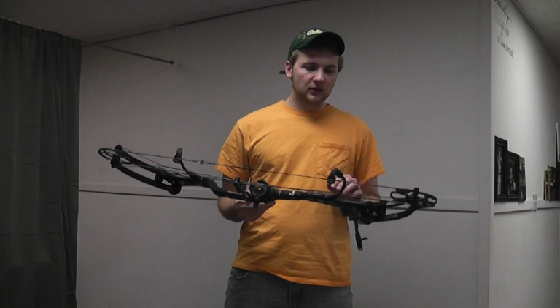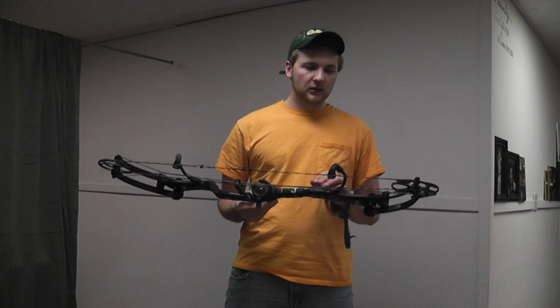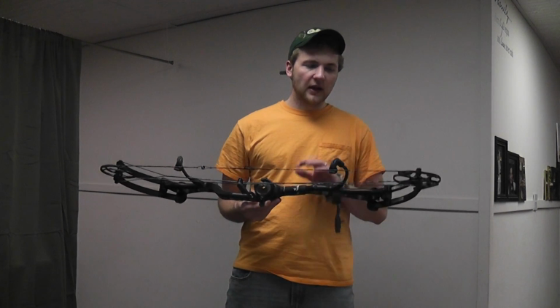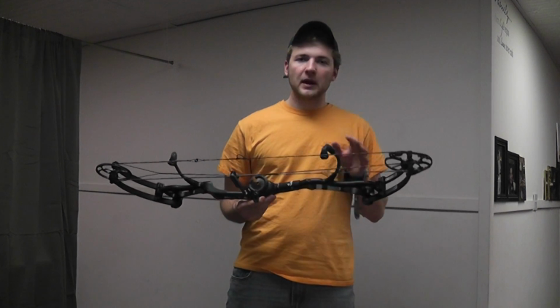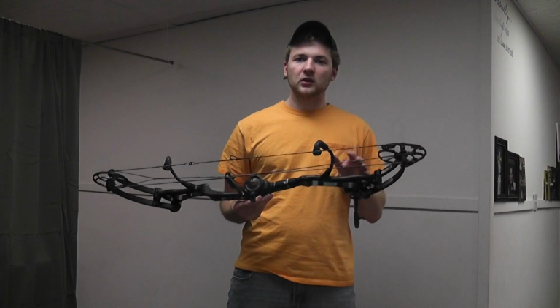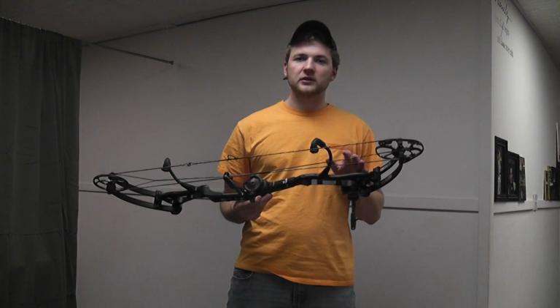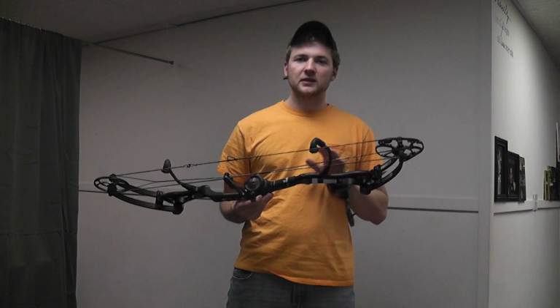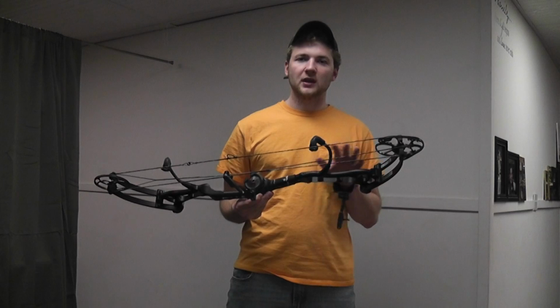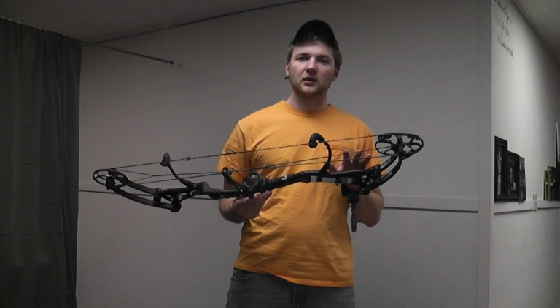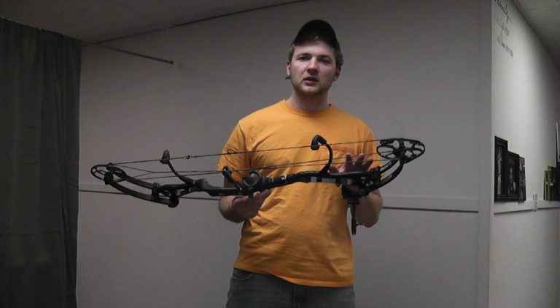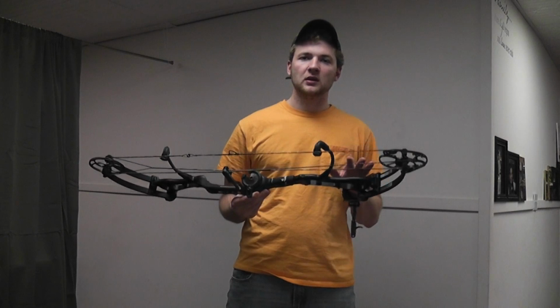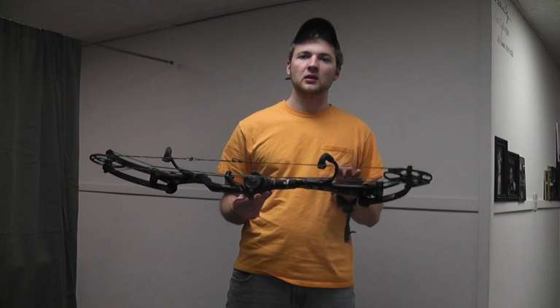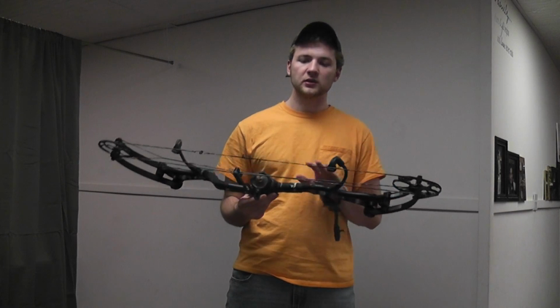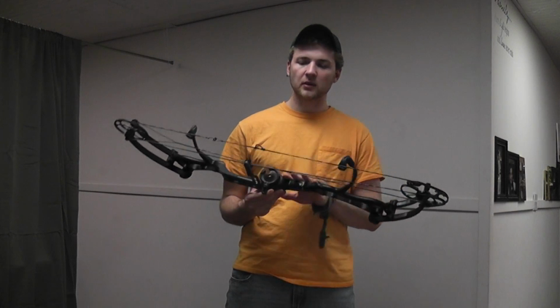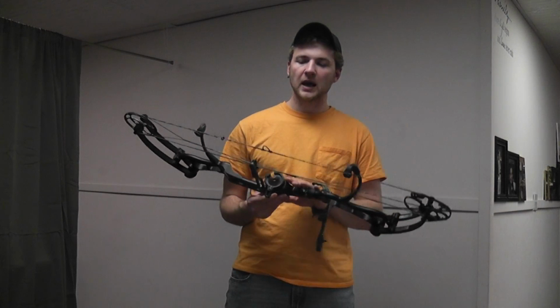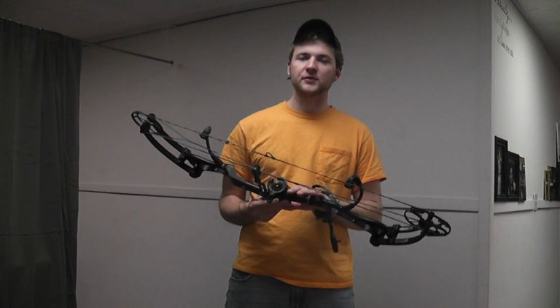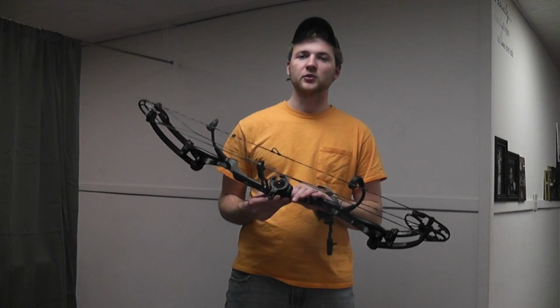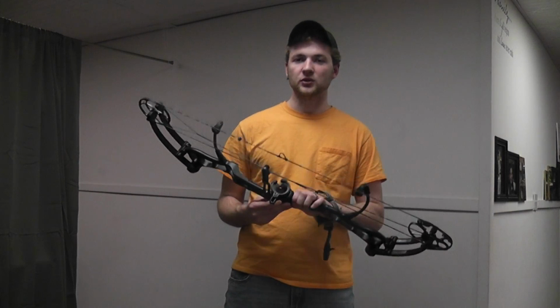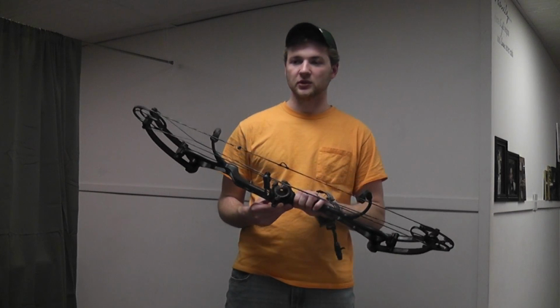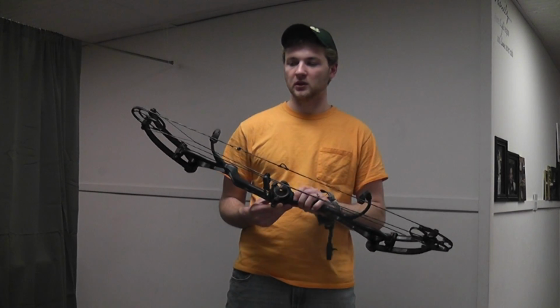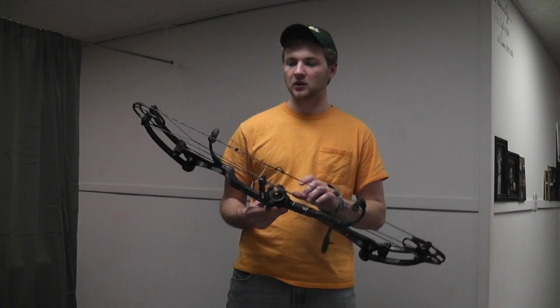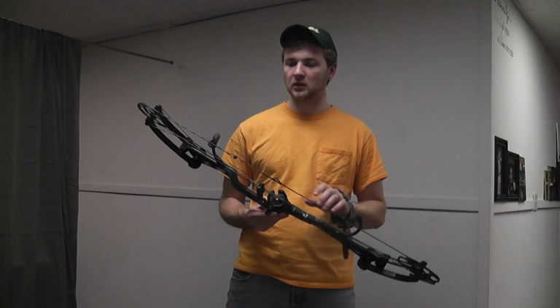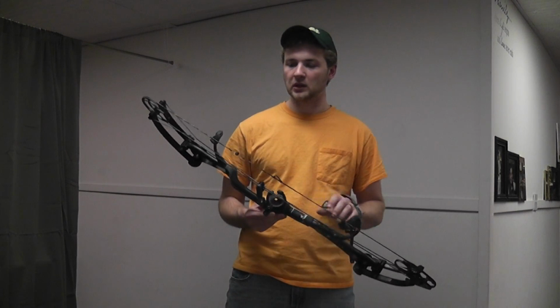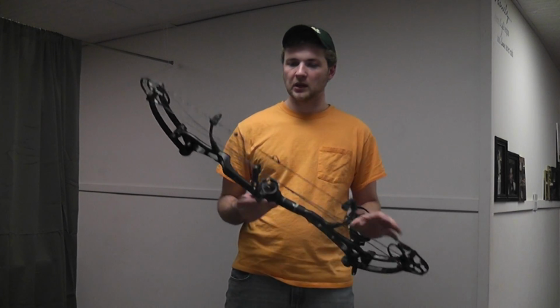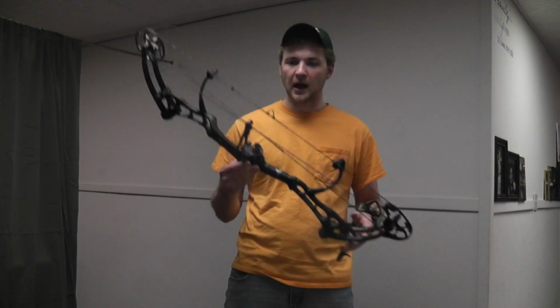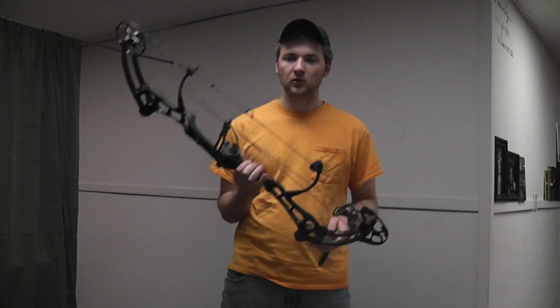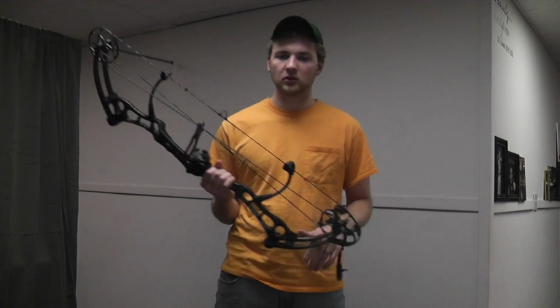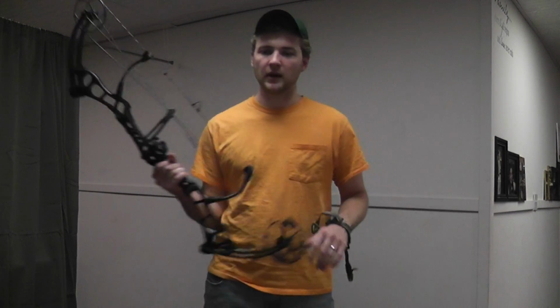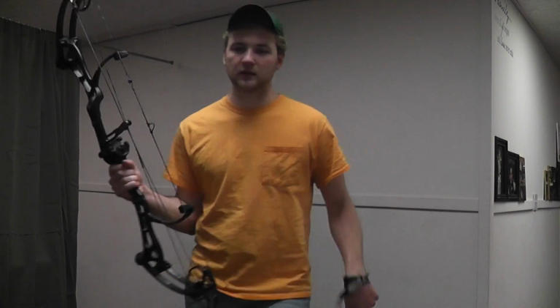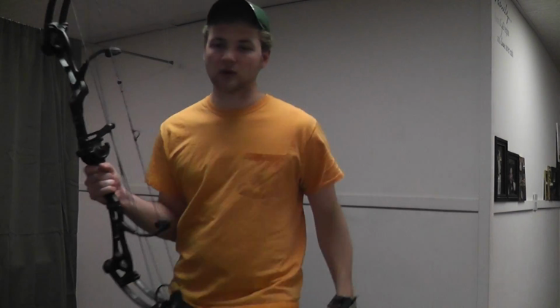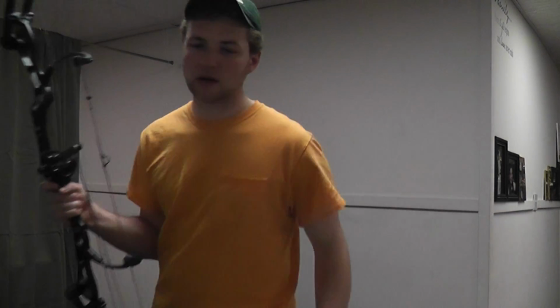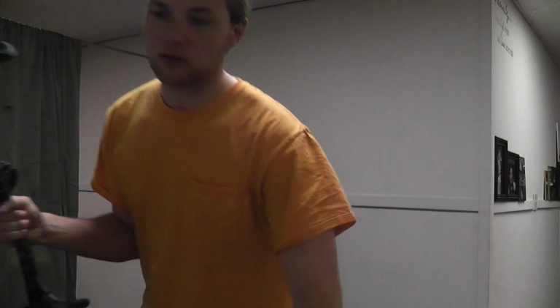But enough about looks, that's secondary. Let's talk about how this bow shoots. I'll go ahead and draw an arrow.